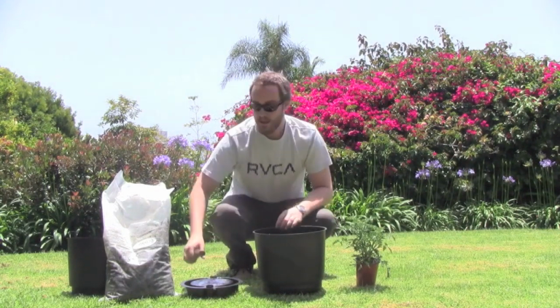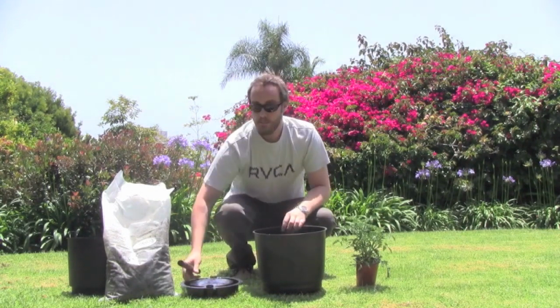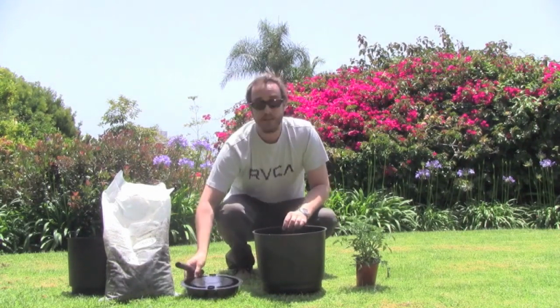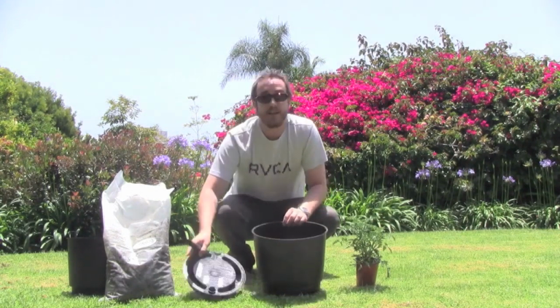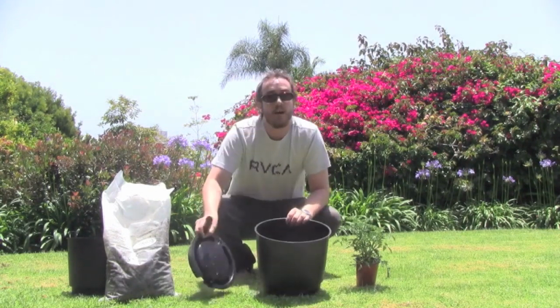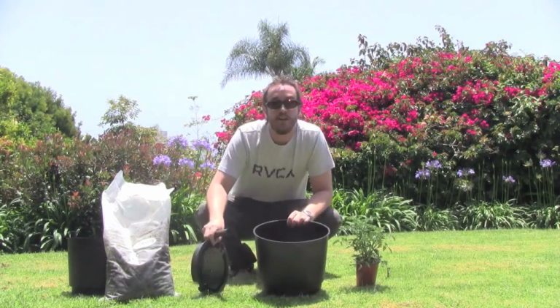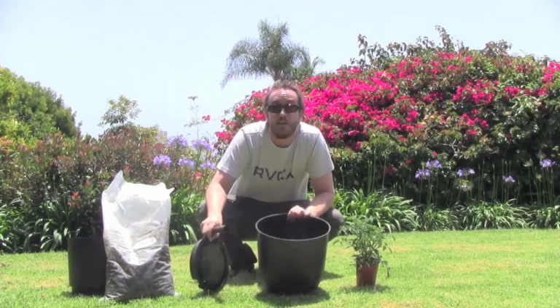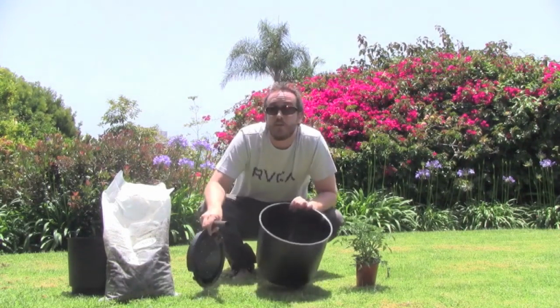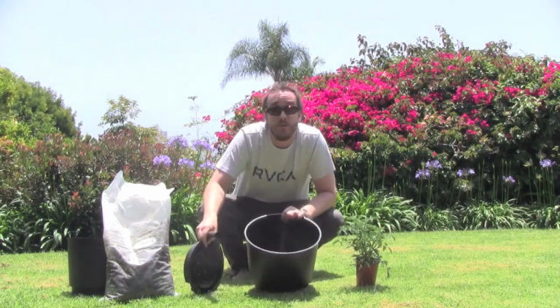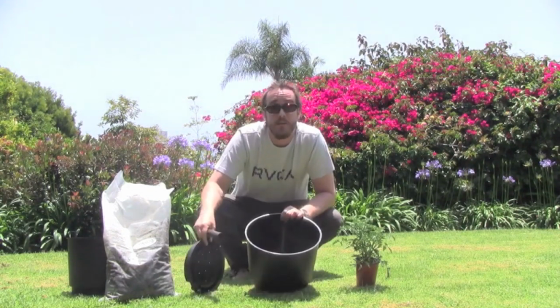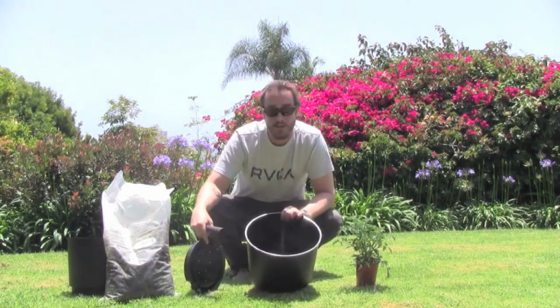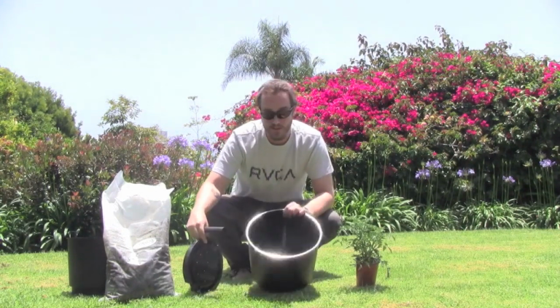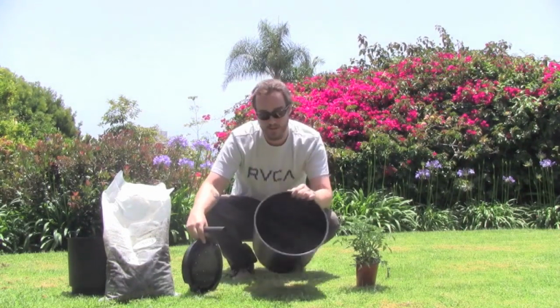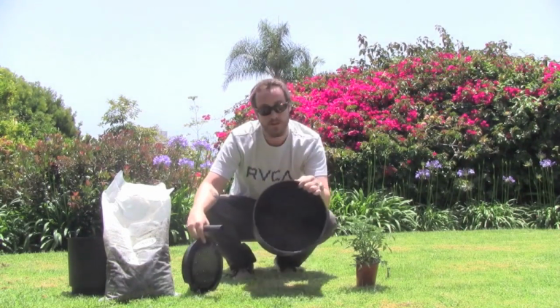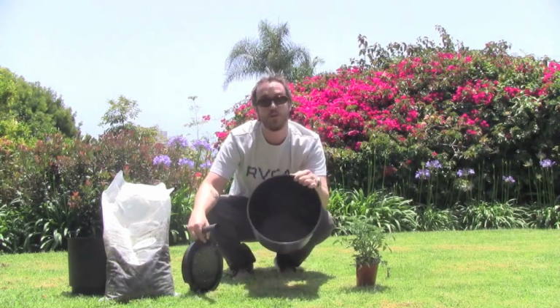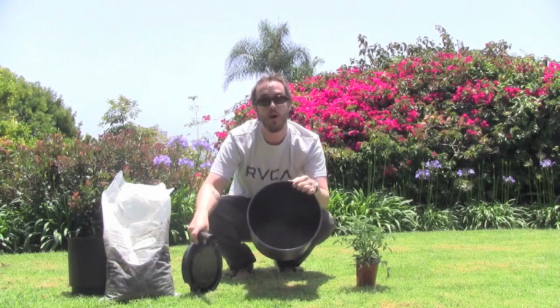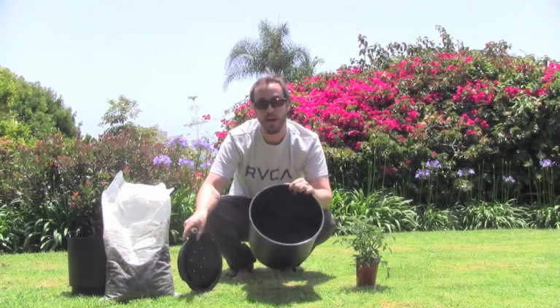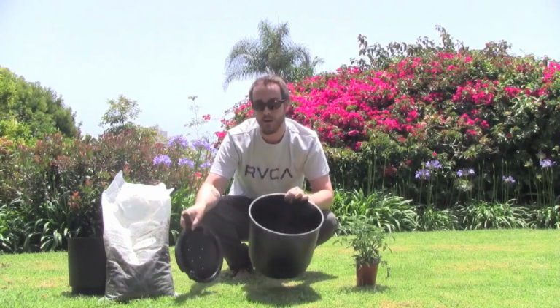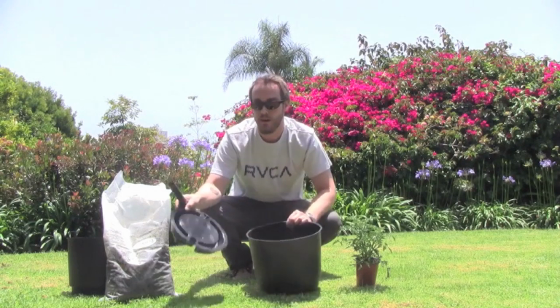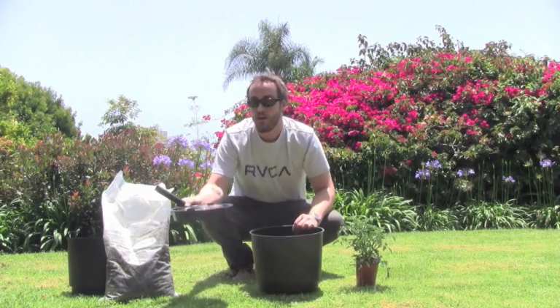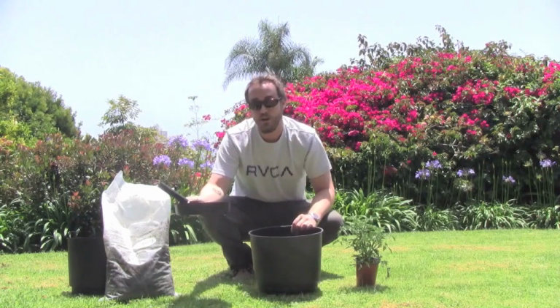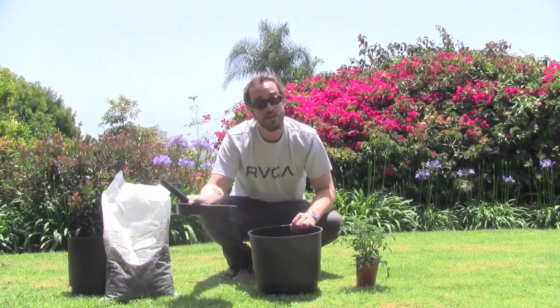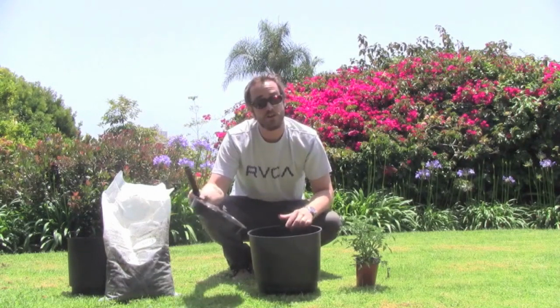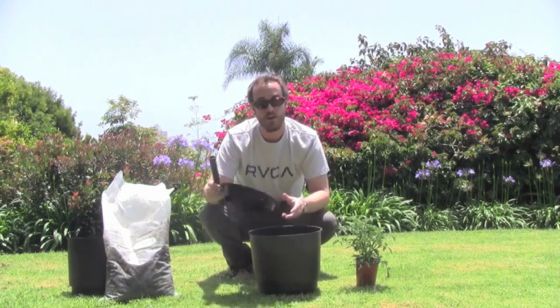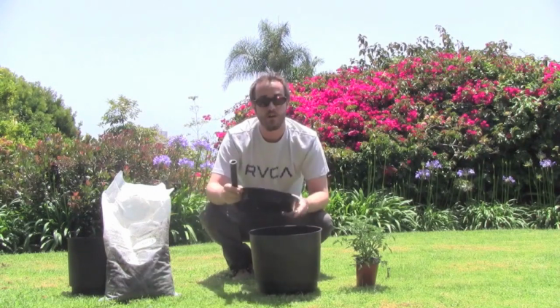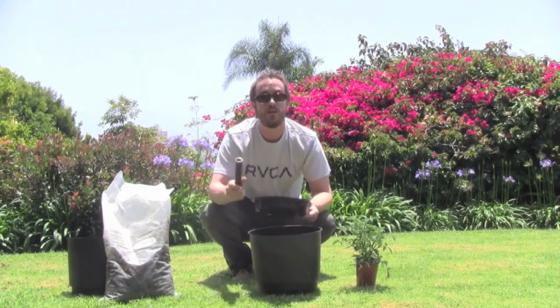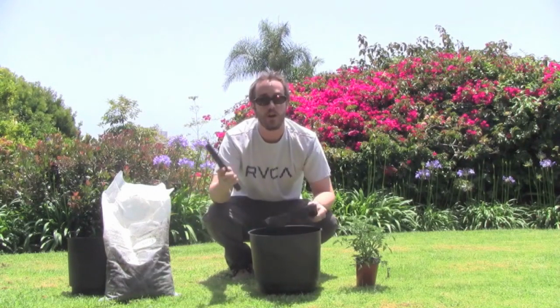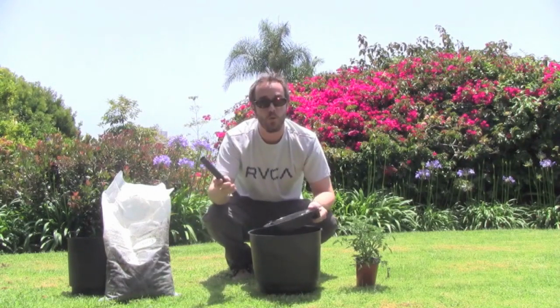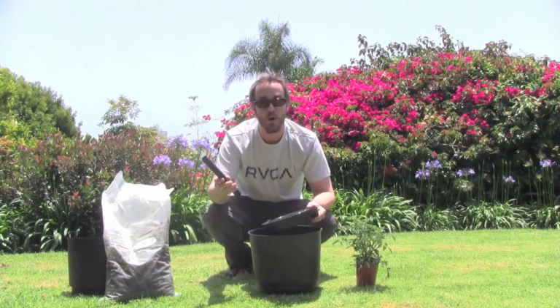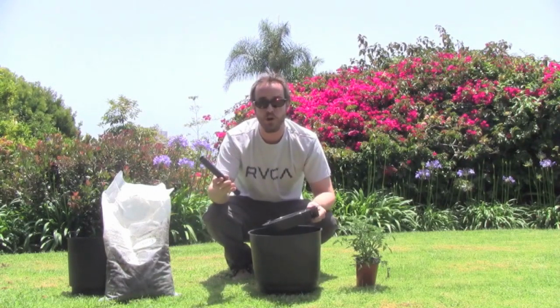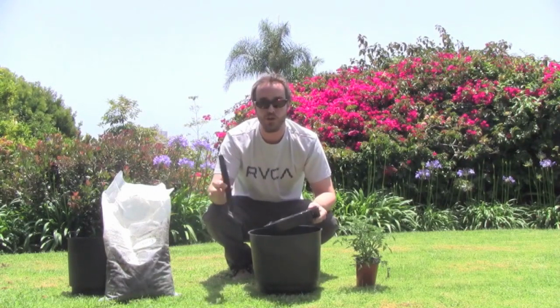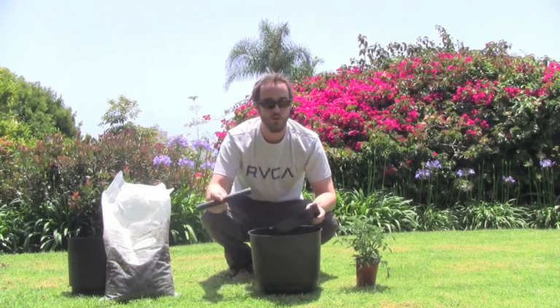The pot's going to come to you in three pieces: your bucket, your insert, and your watering tube.